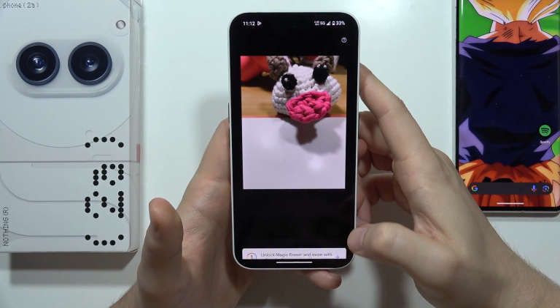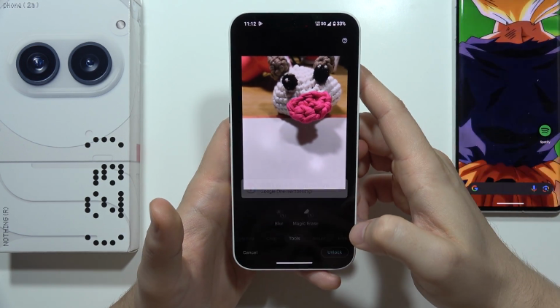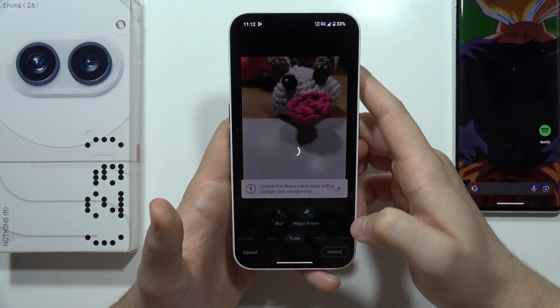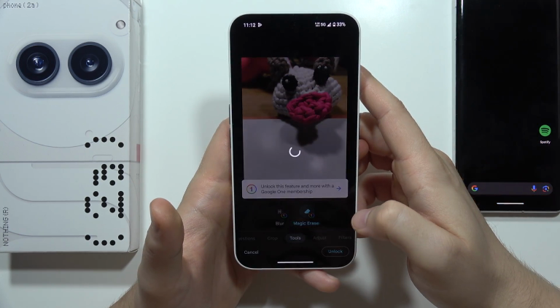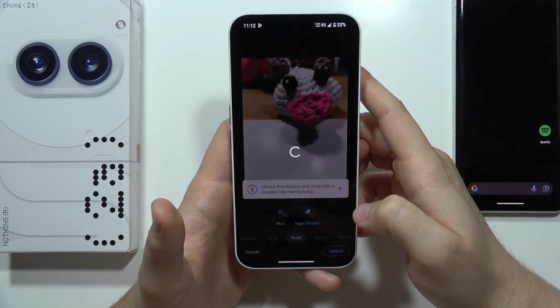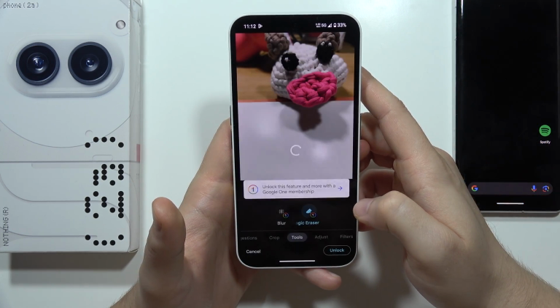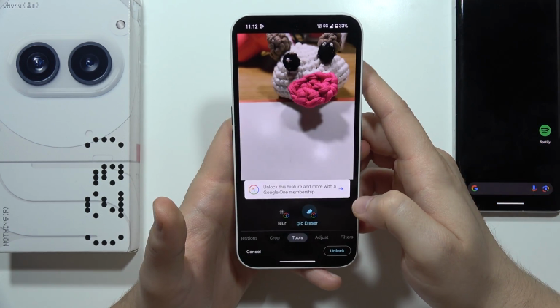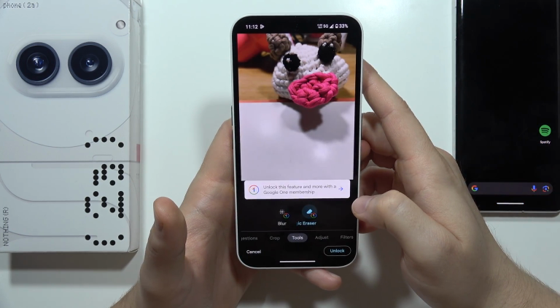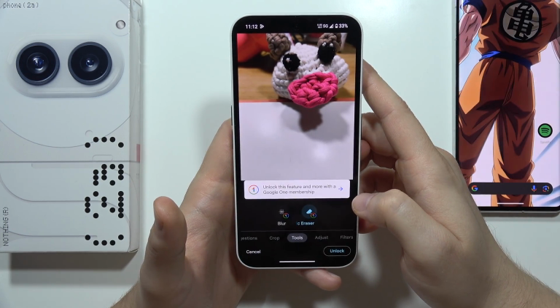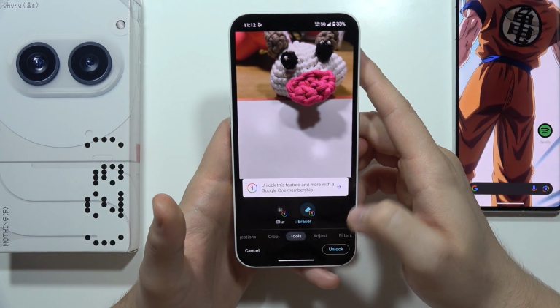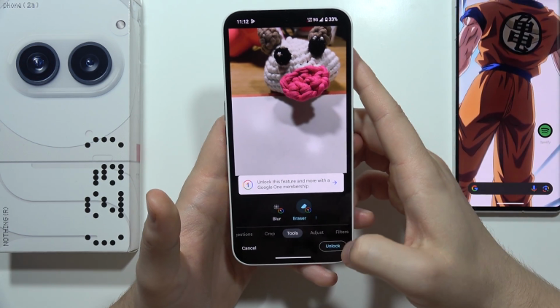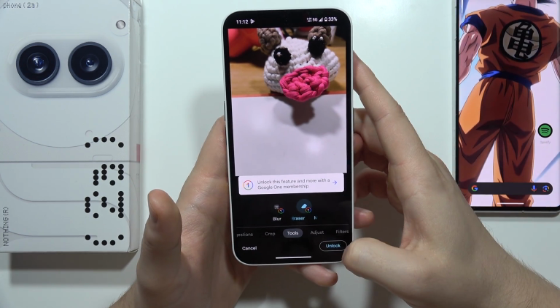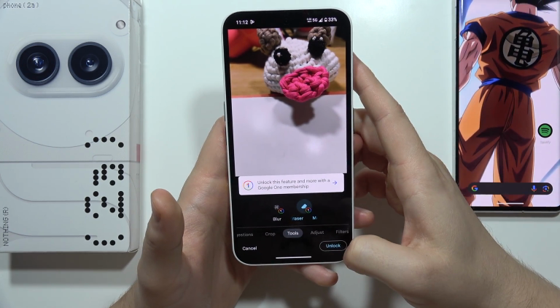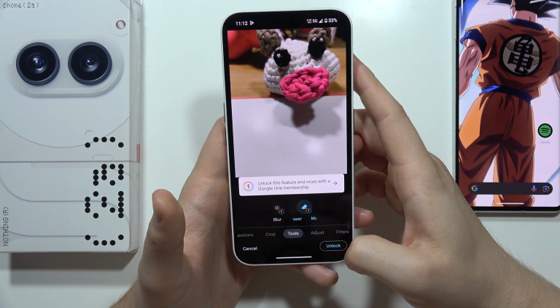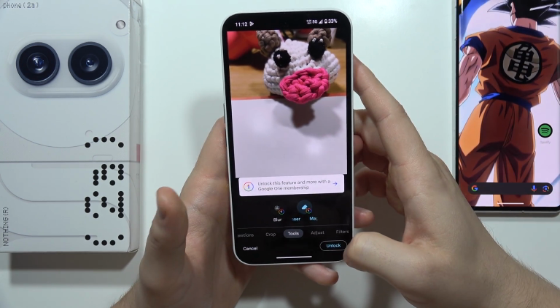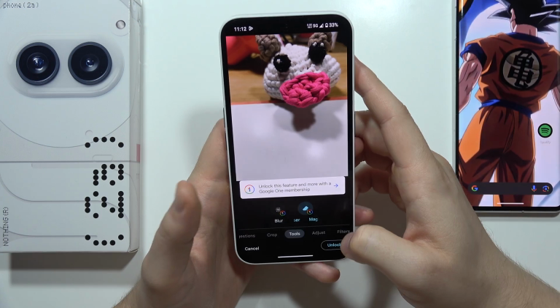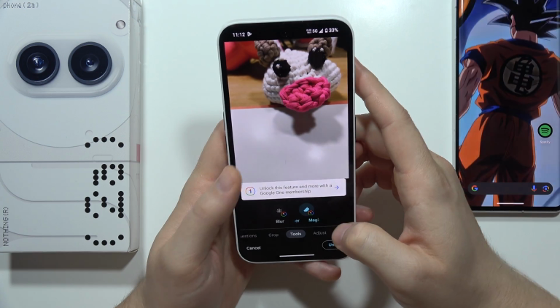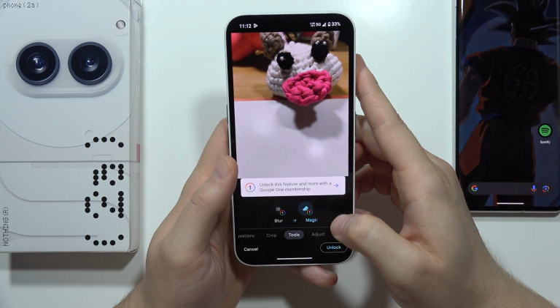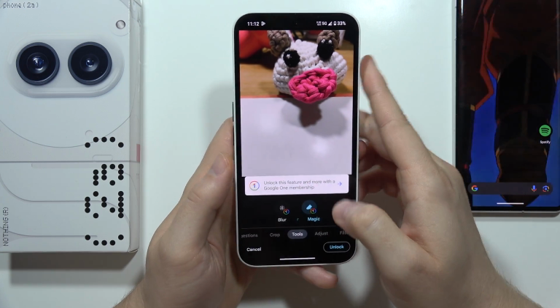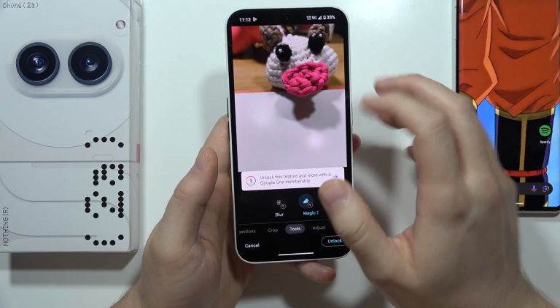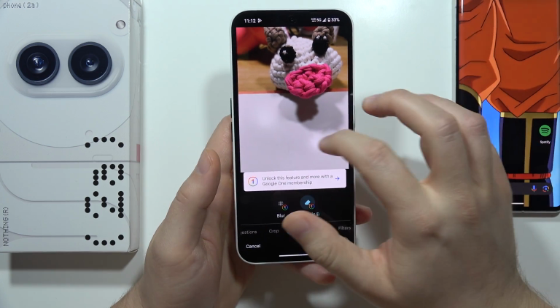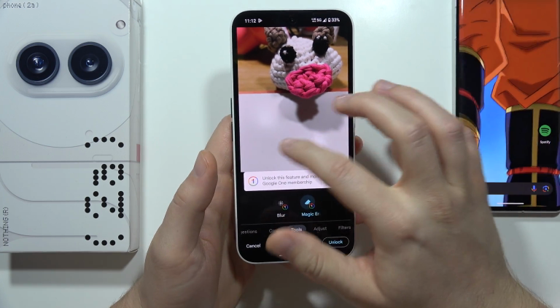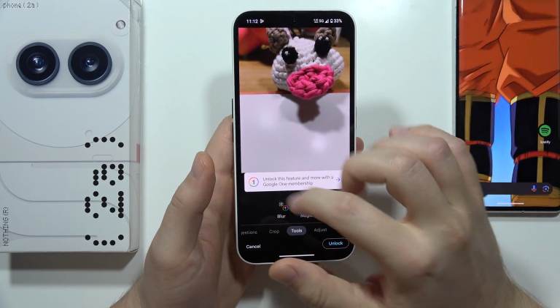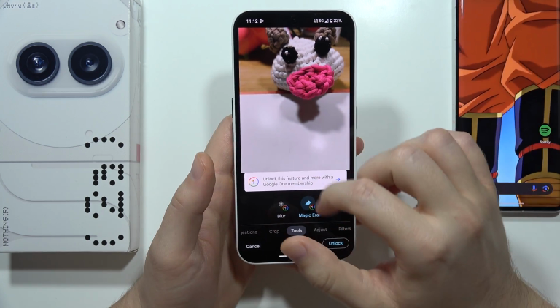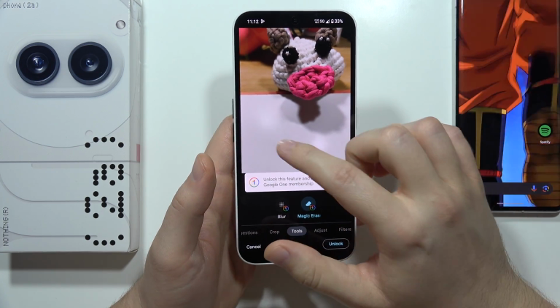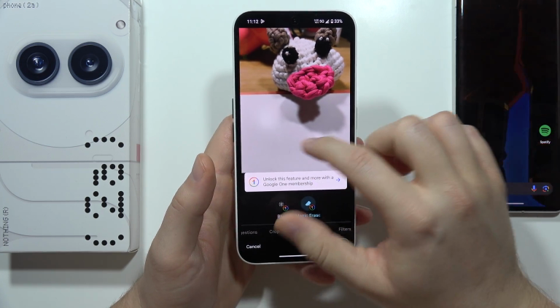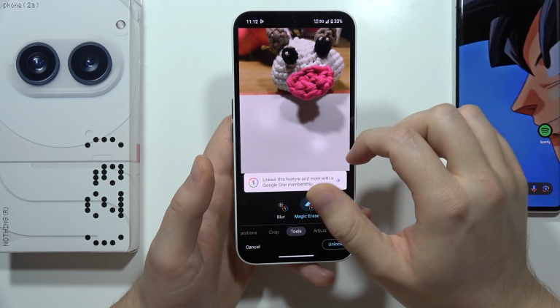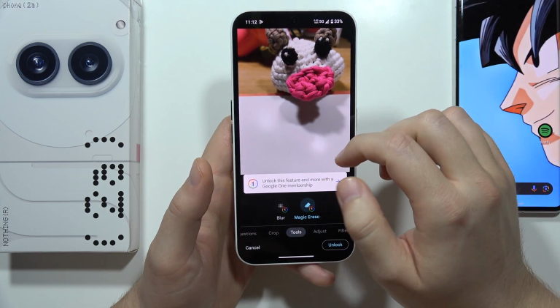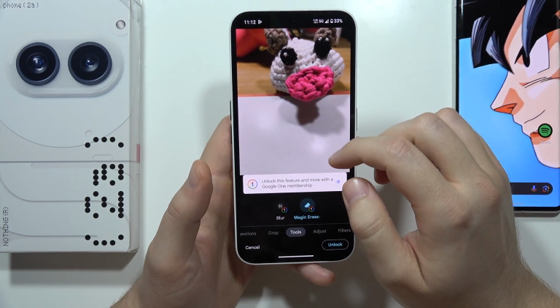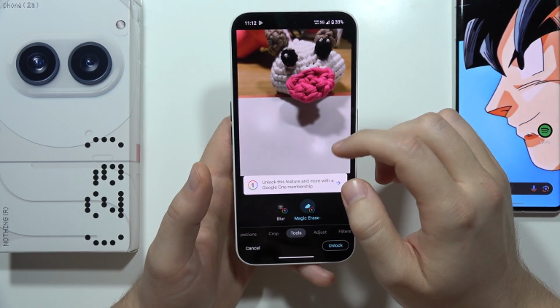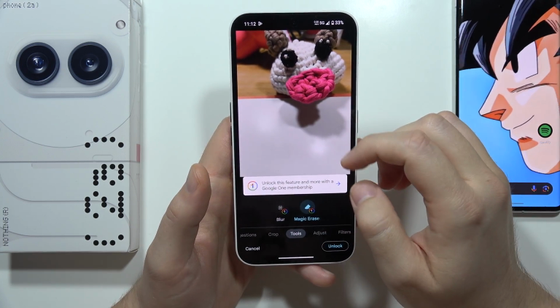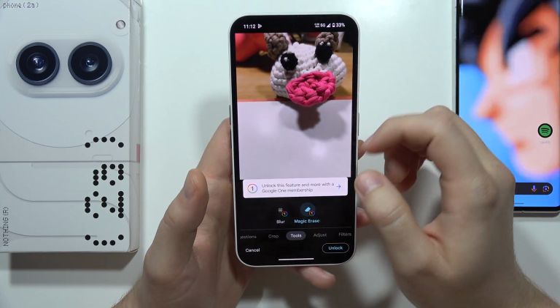Now we can click Done to finish, and as you can see, from here we've got it.